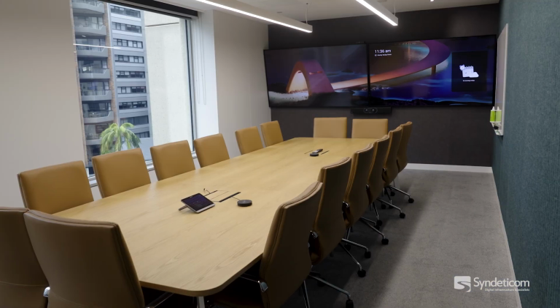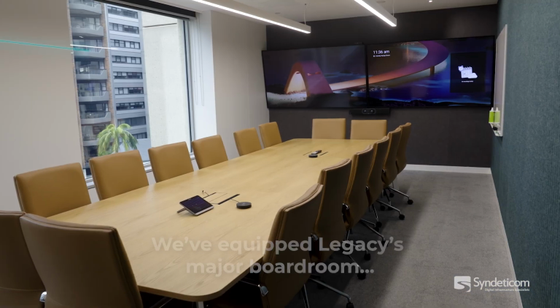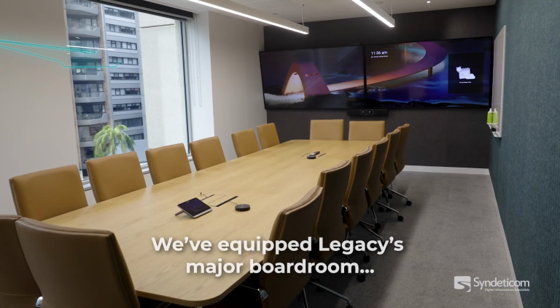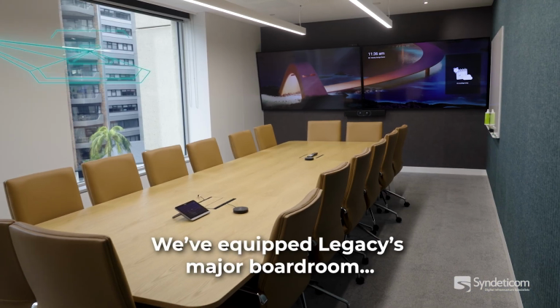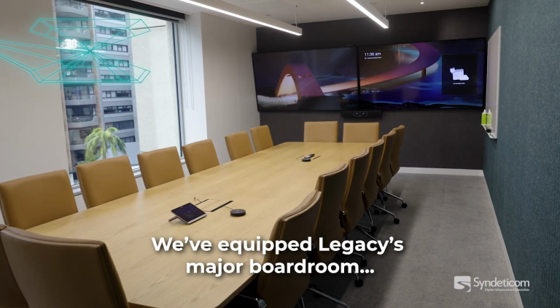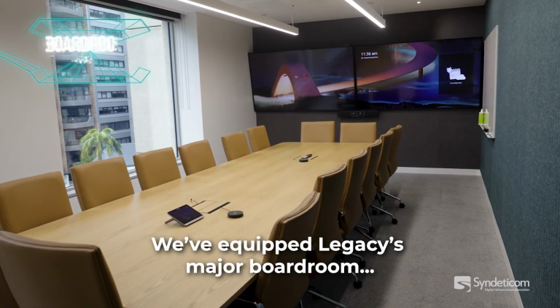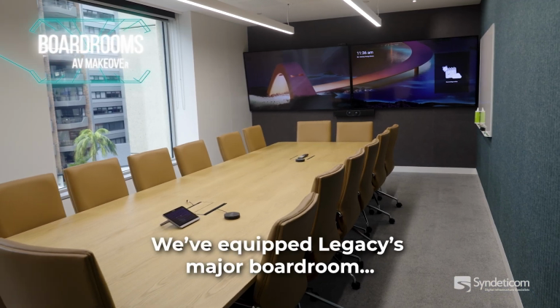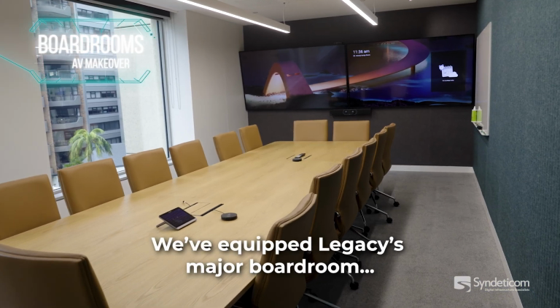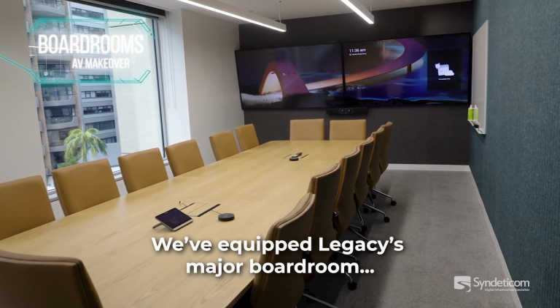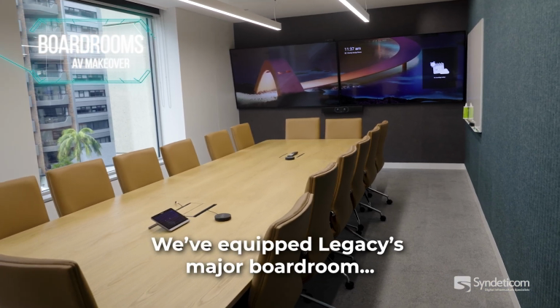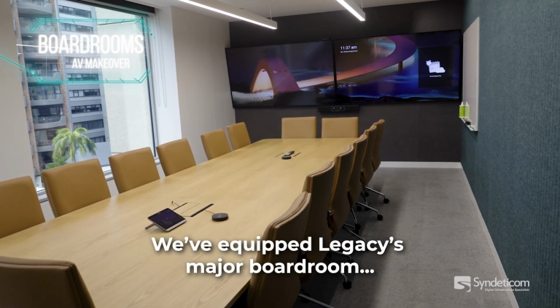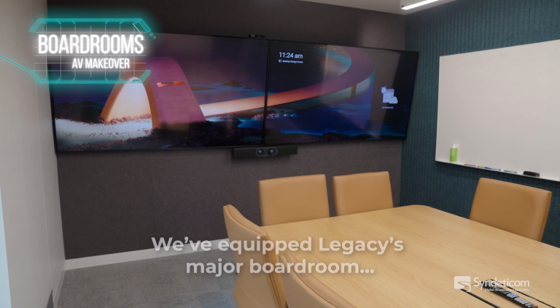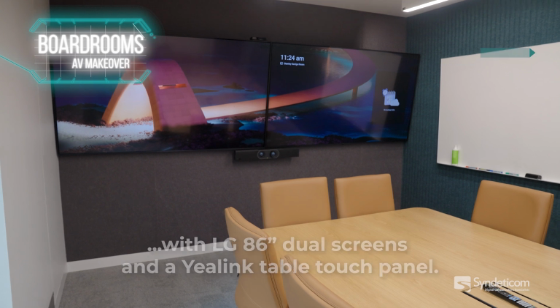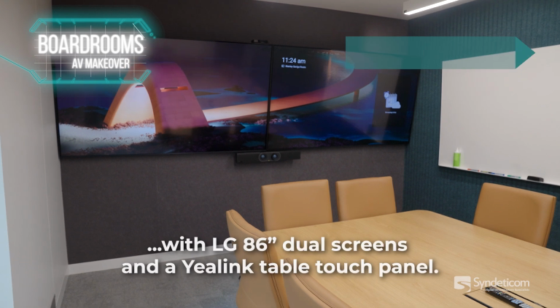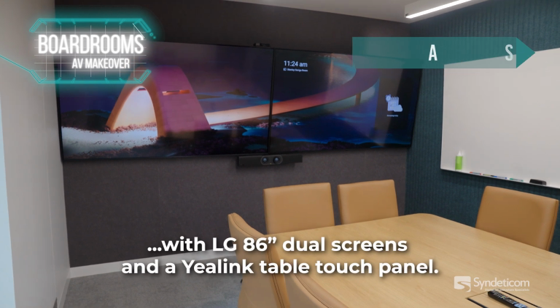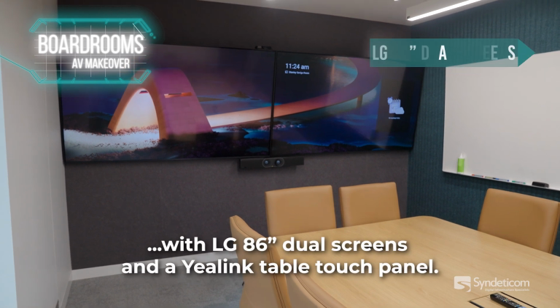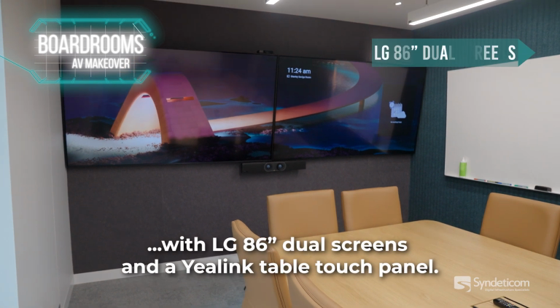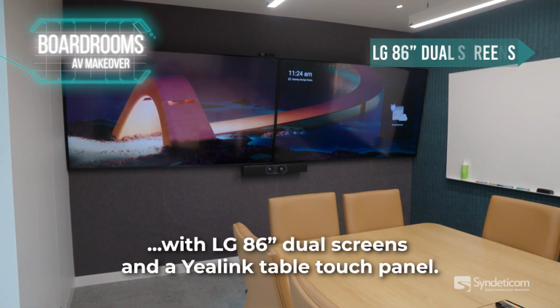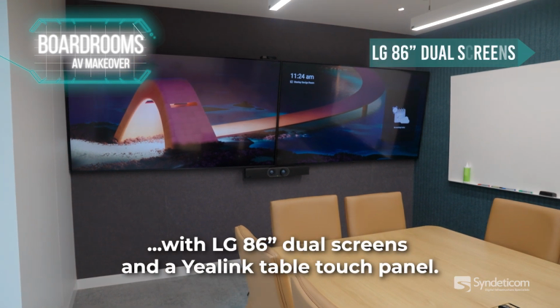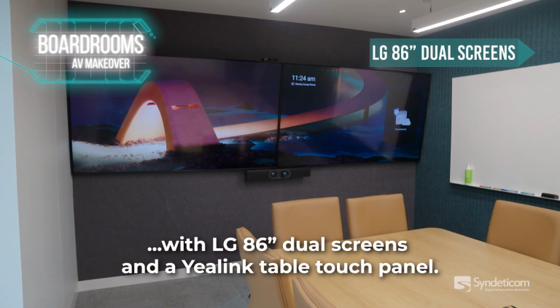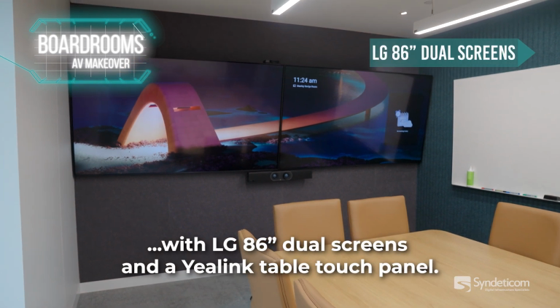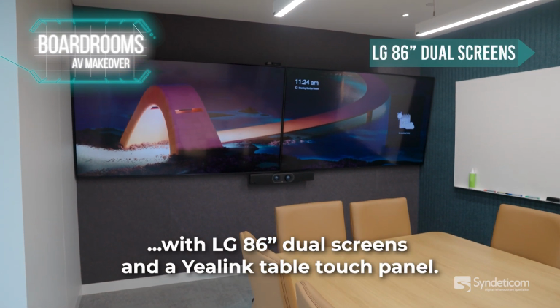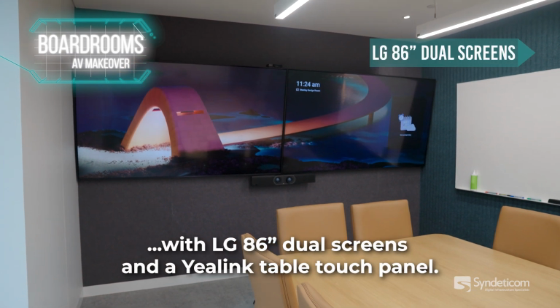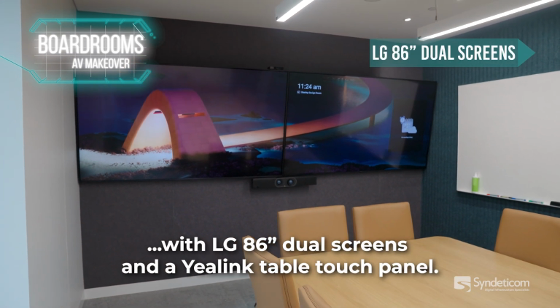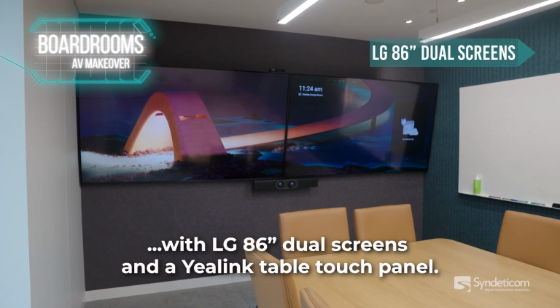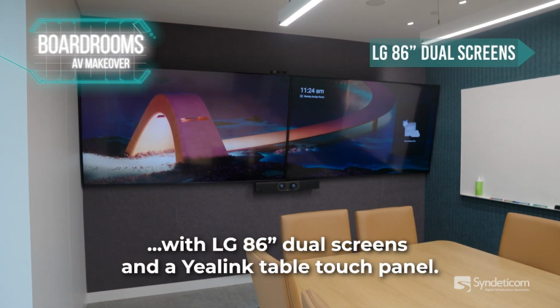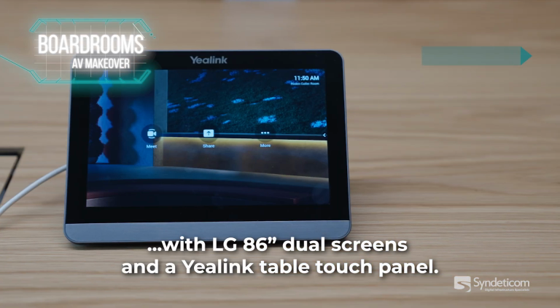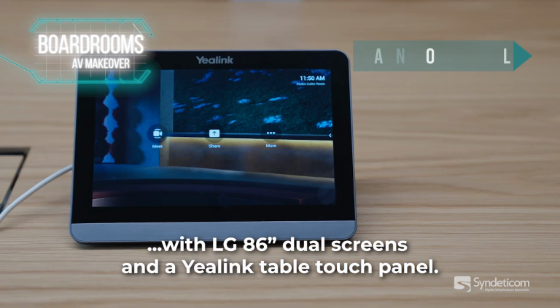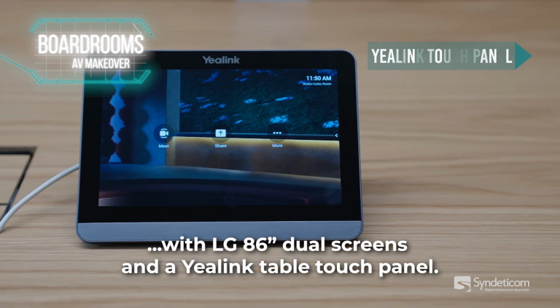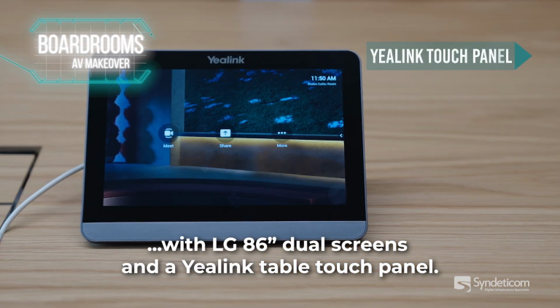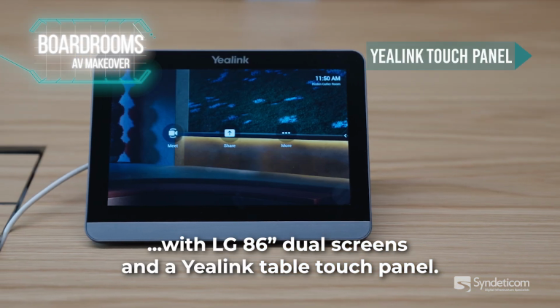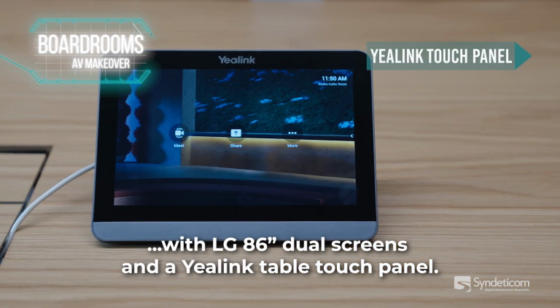We've equipped Legacy's major boardroom with LG 86-inch dual screens and a U-Link table touch panel.